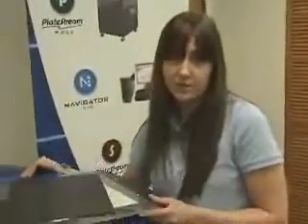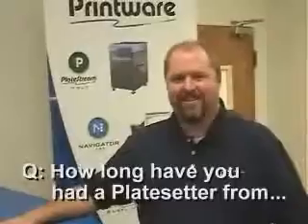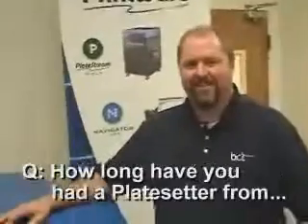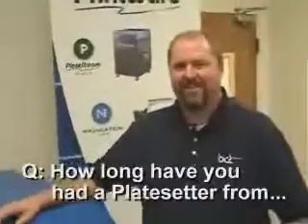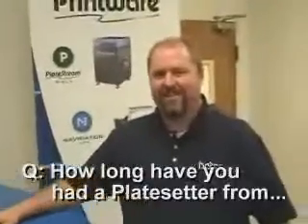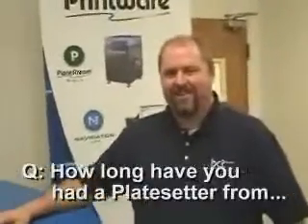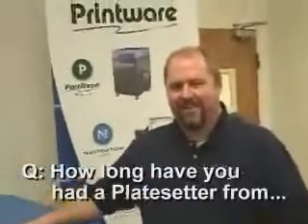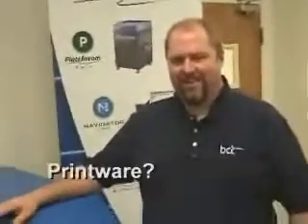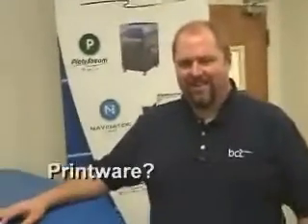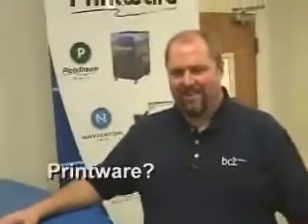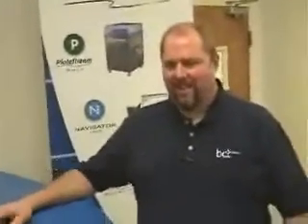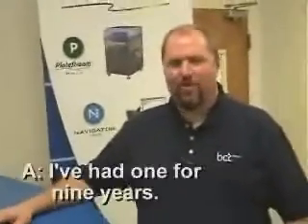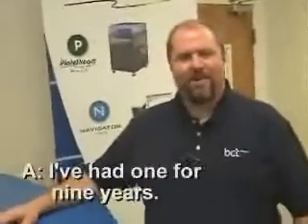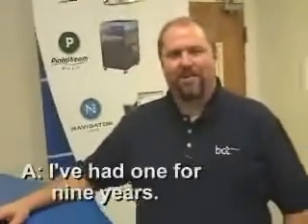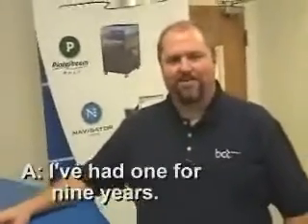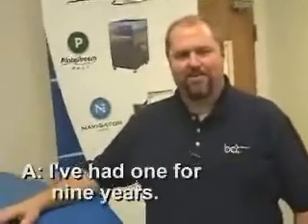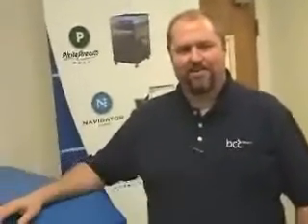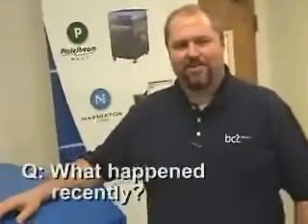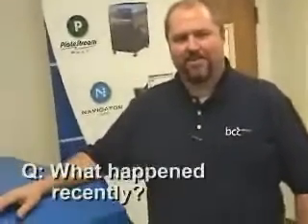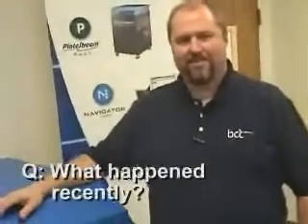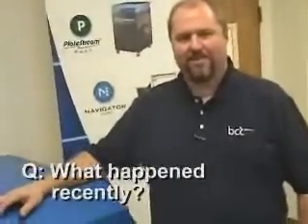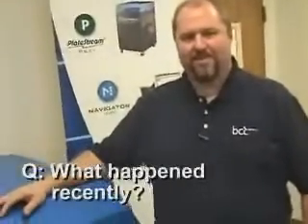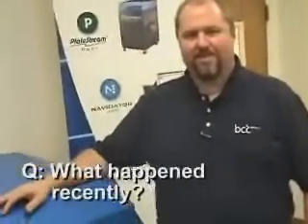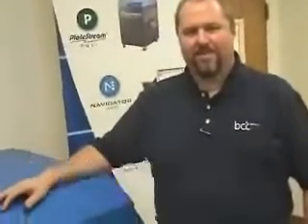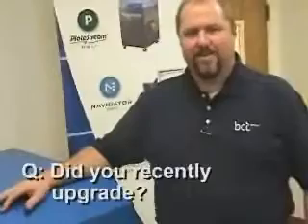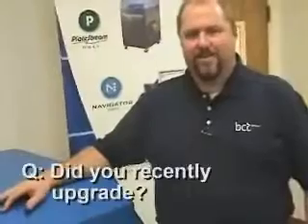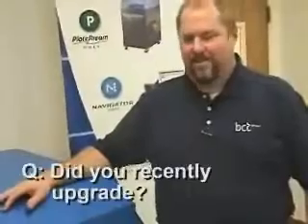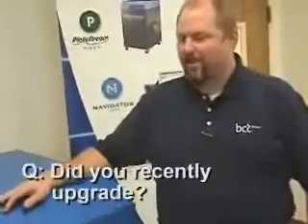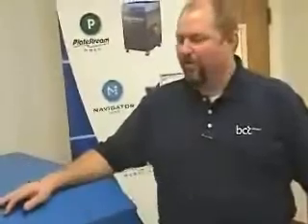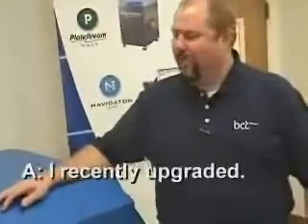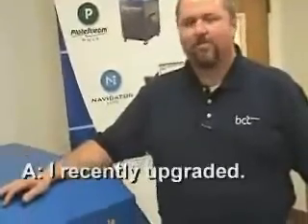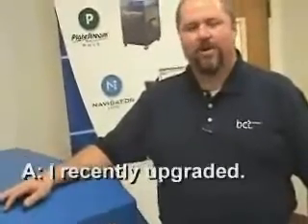How long have you had a plate setter for printware? I had one for nine years. And what happened recently — did you recently upgrade? I recently upgraded.